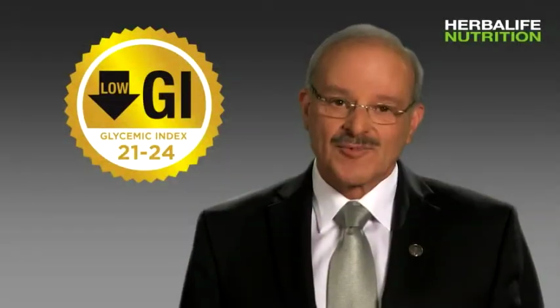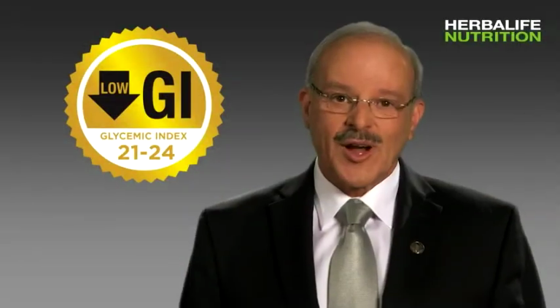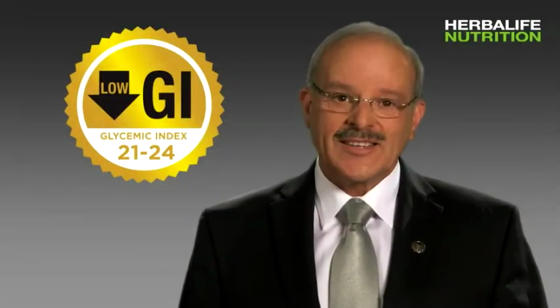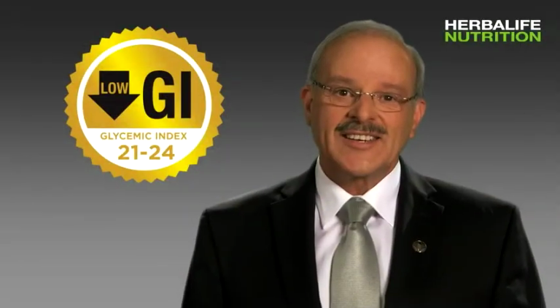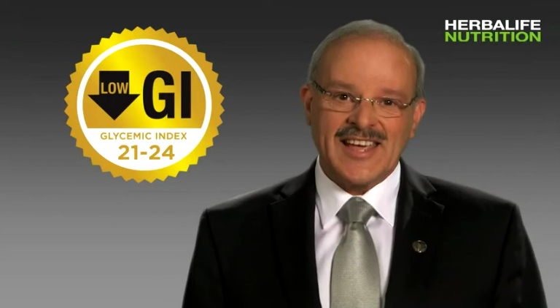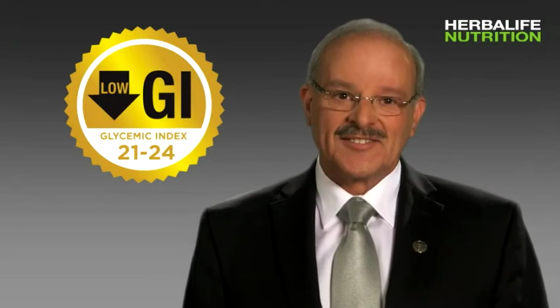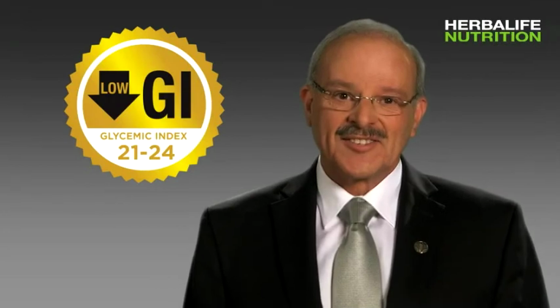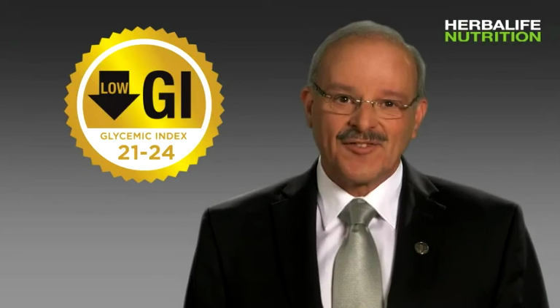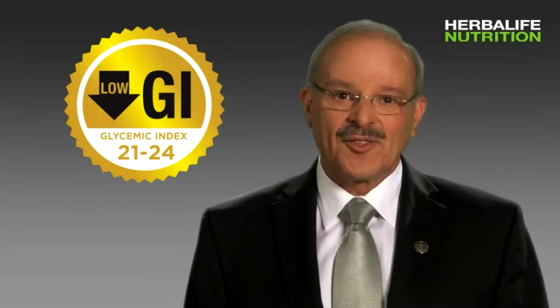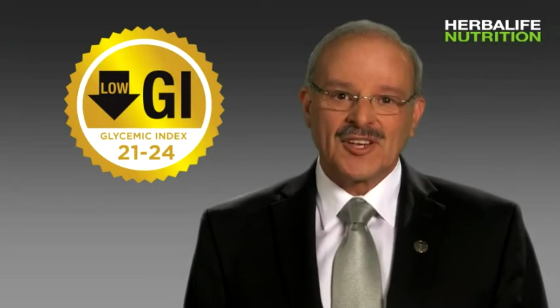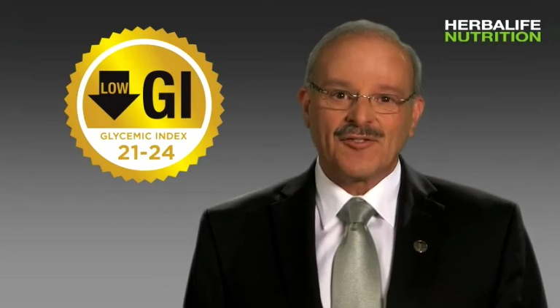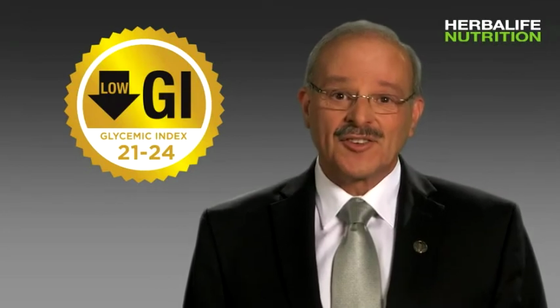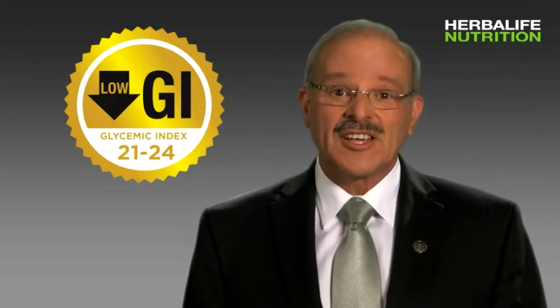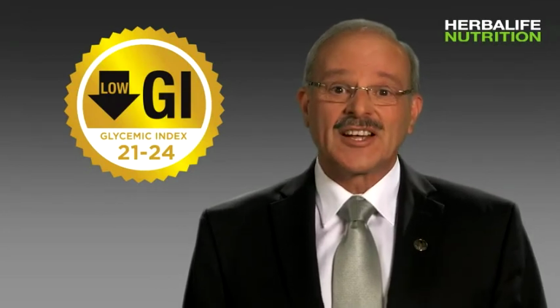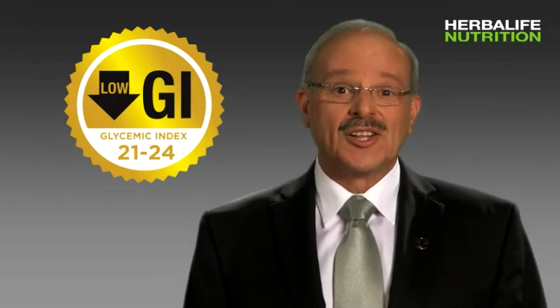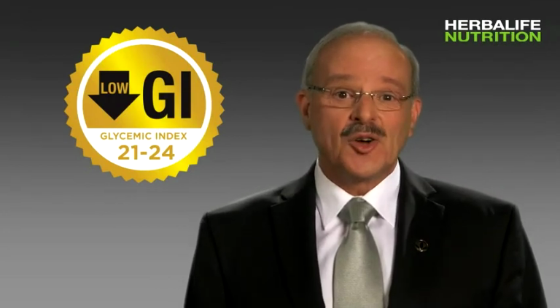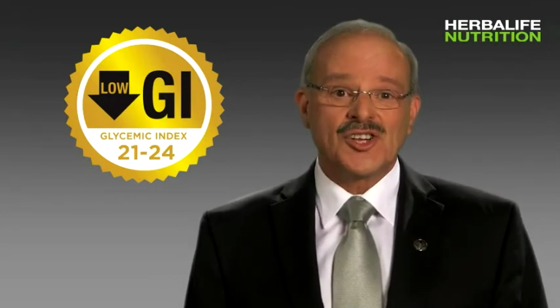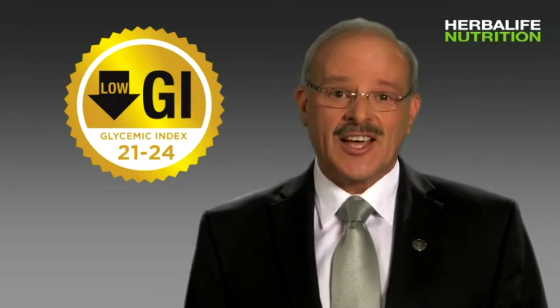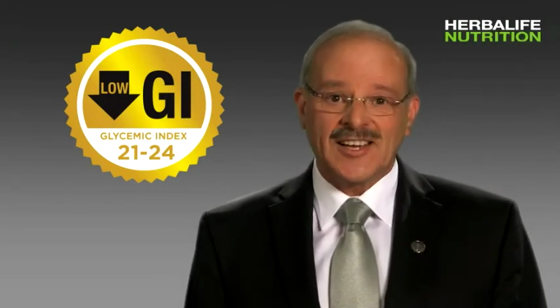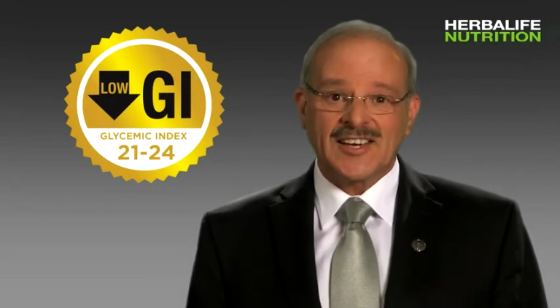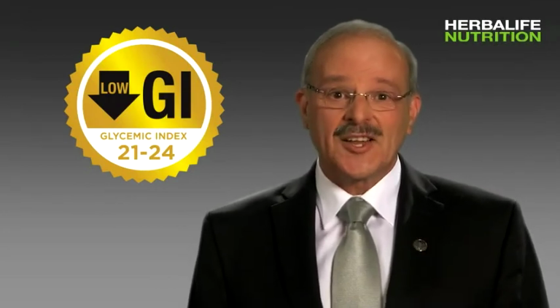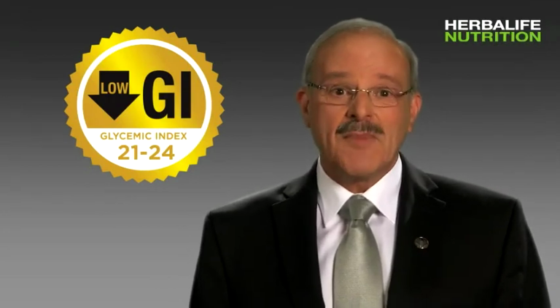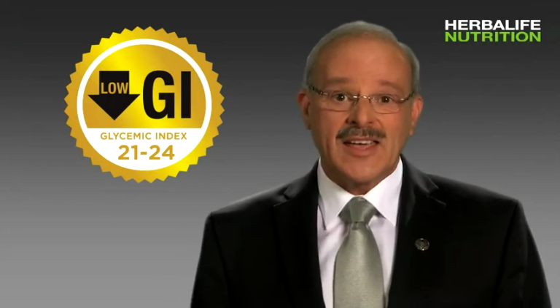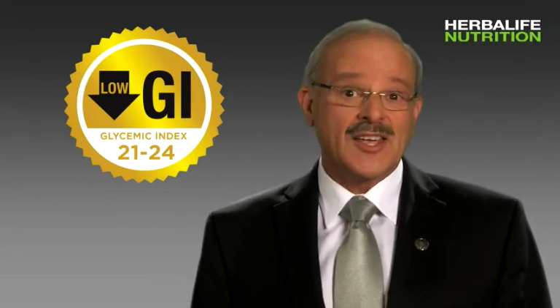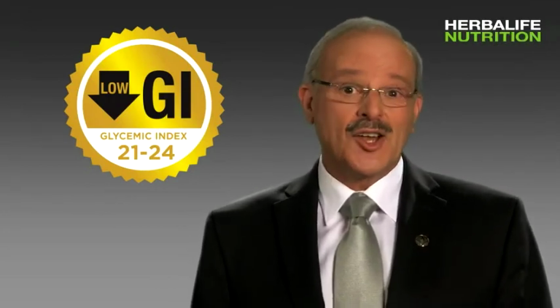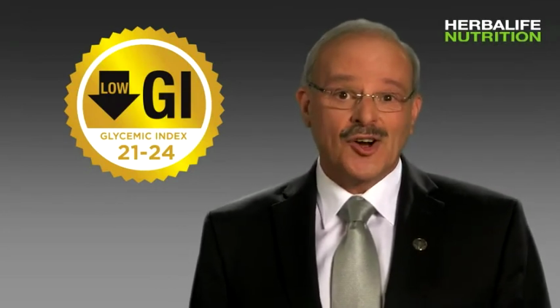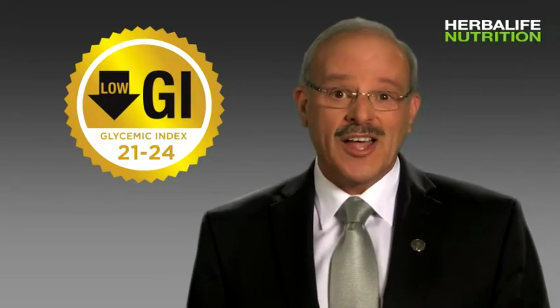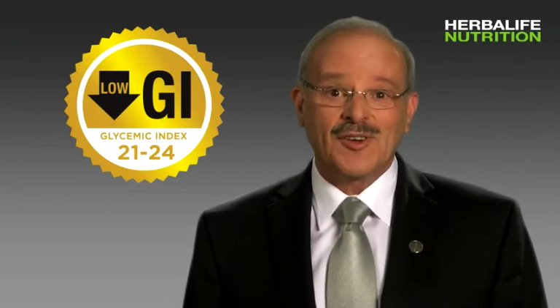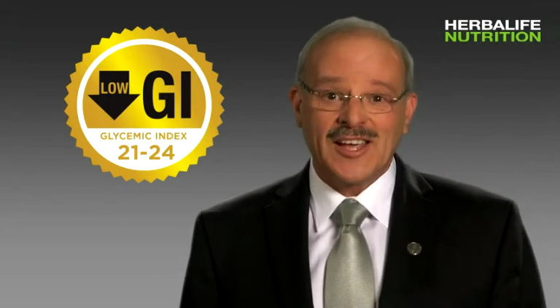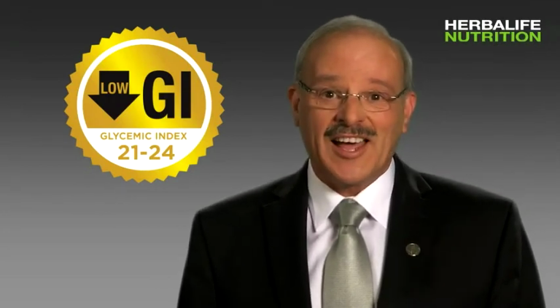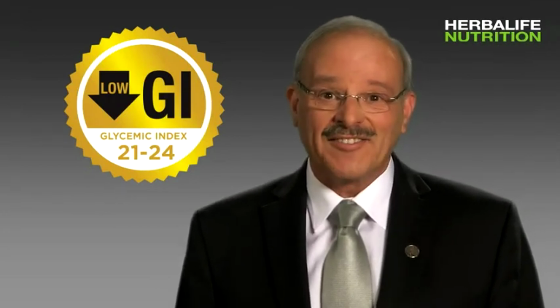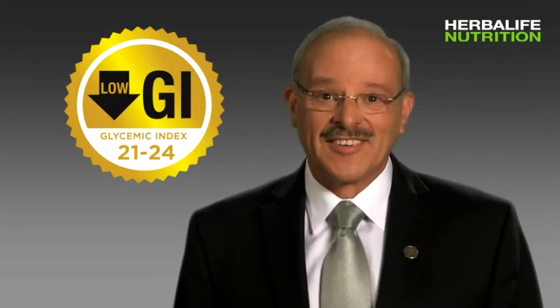Try it today to feel the difference eating a low GI diet can make in your everyday life.